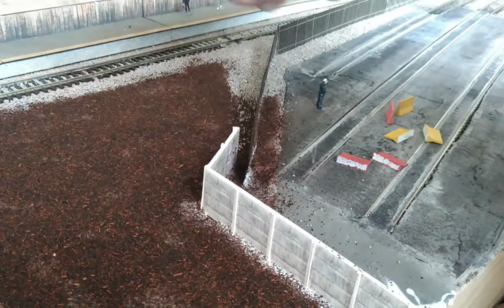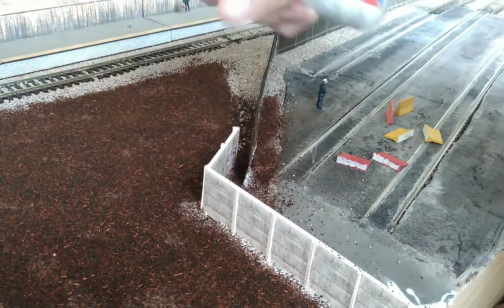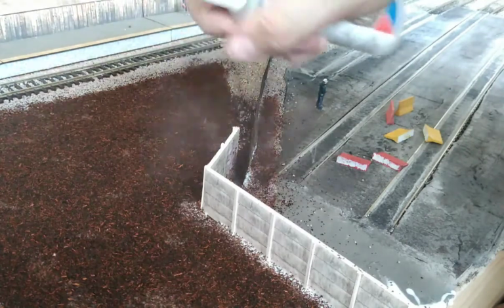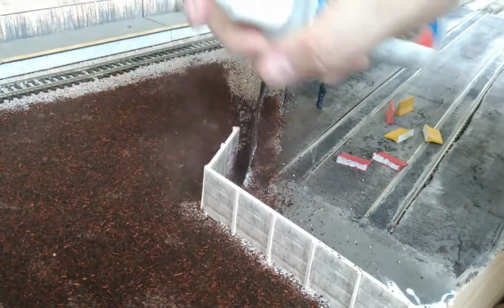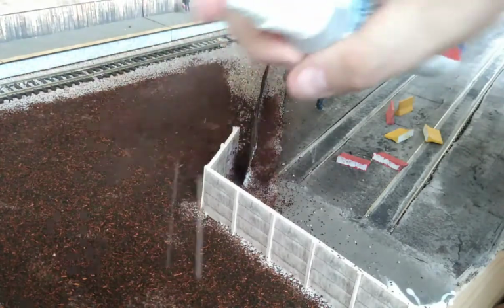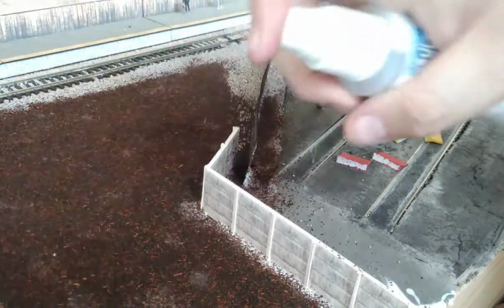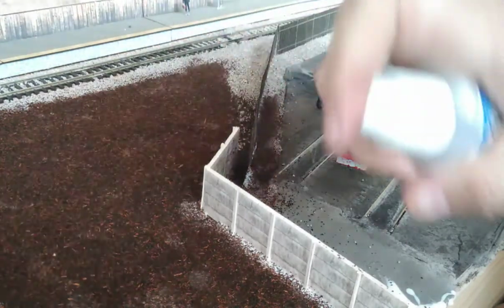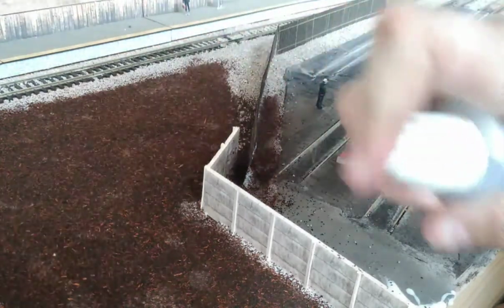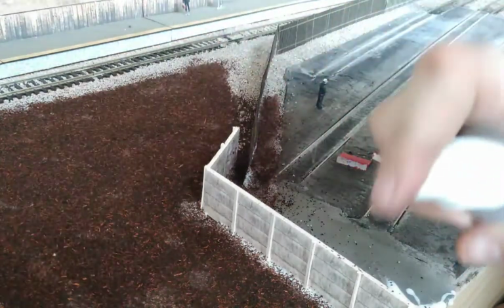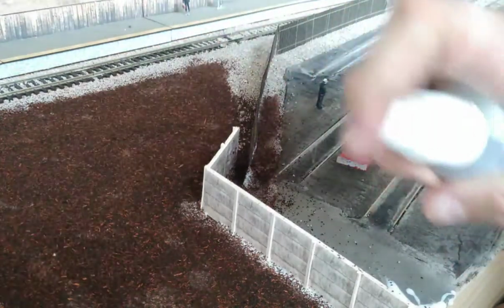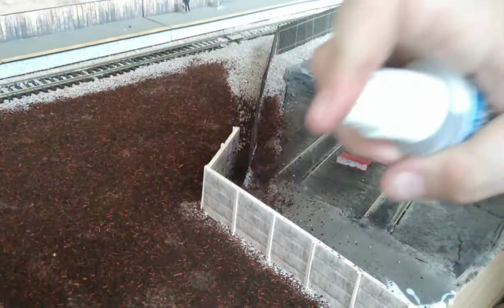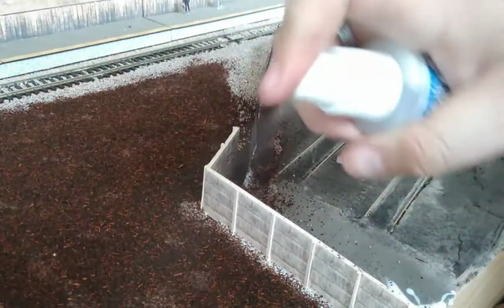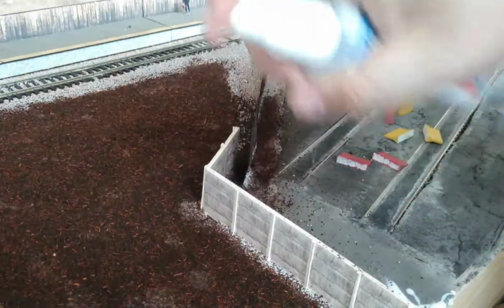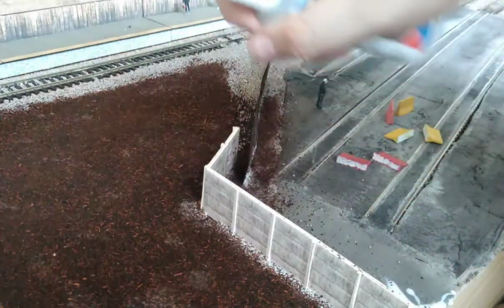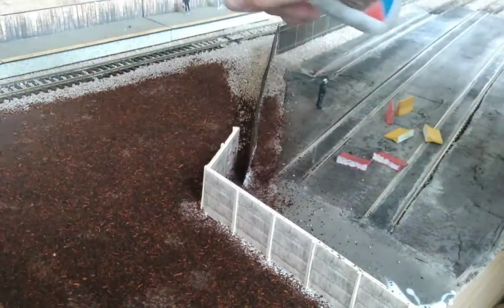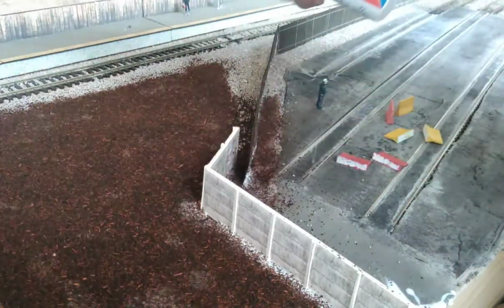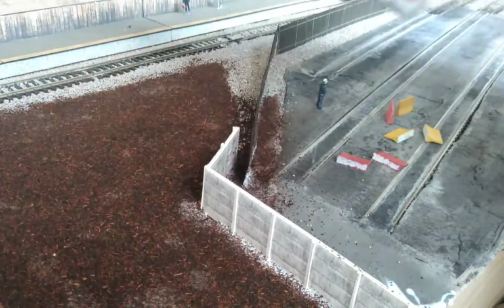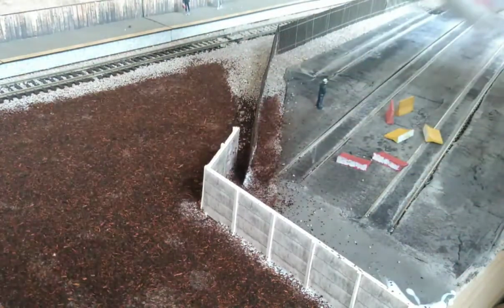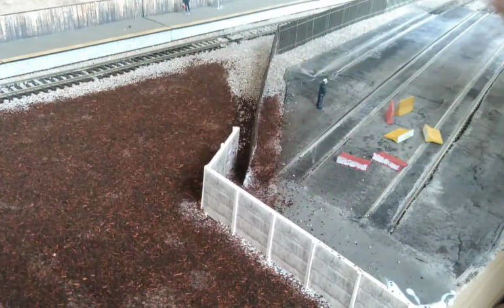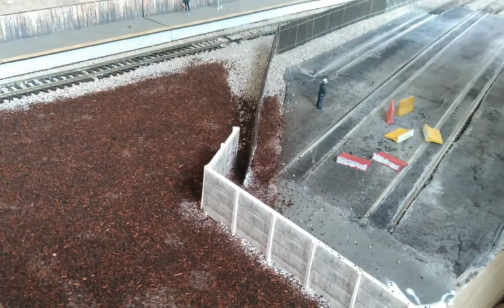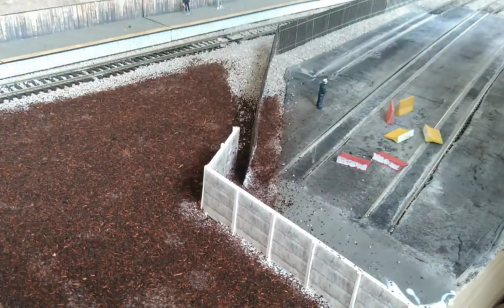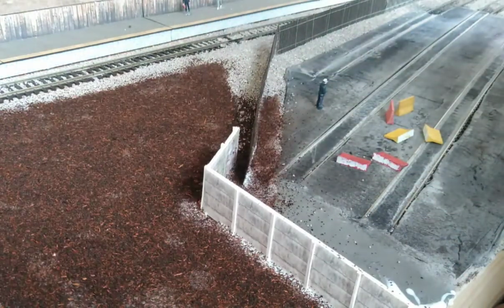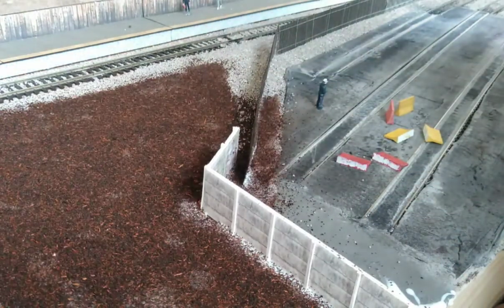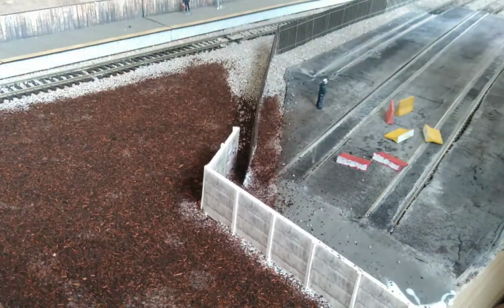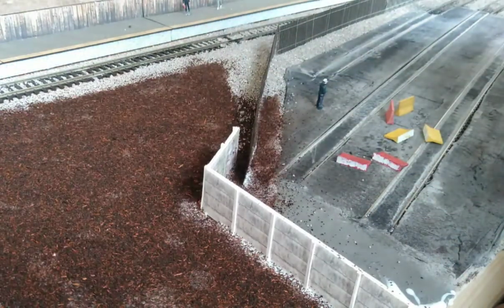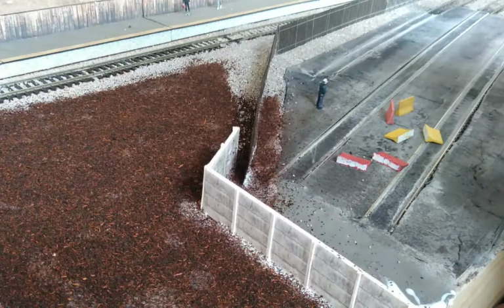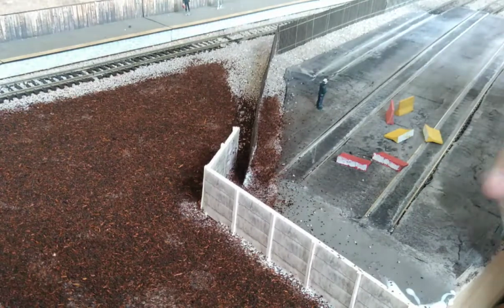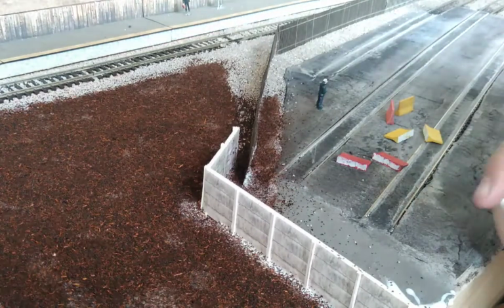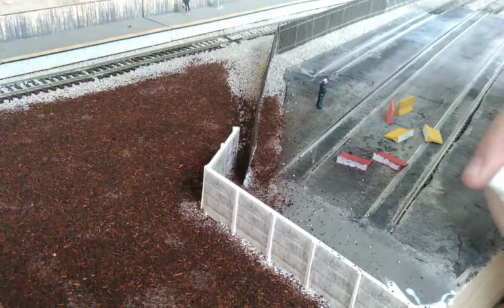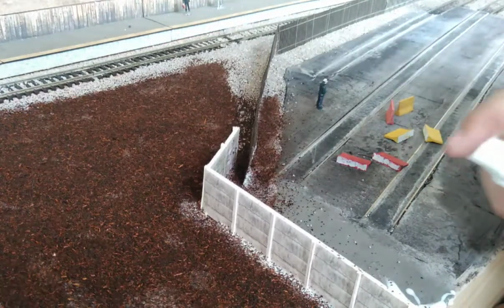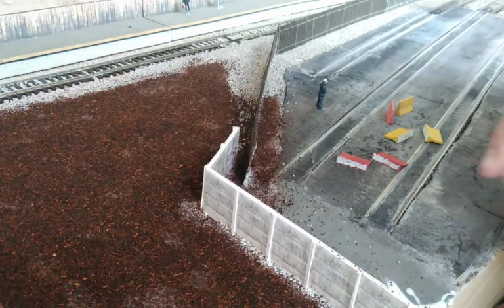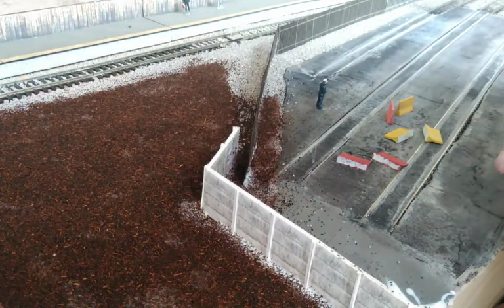I tend to use about 40% PVA and the rest water. Then you just apply it with a little applicator bottle, or however you want to do it really.